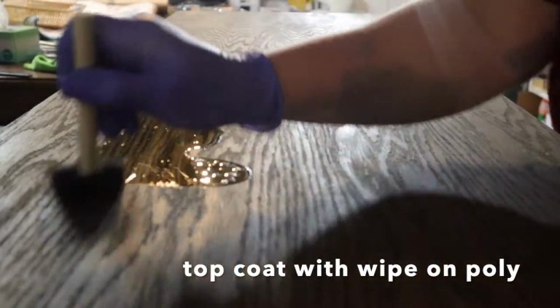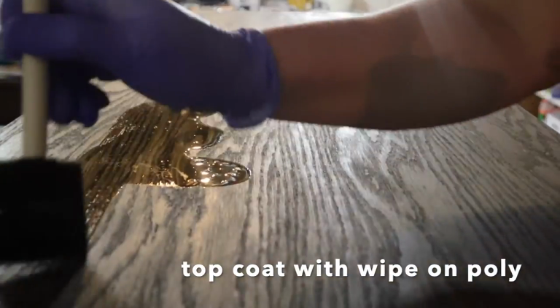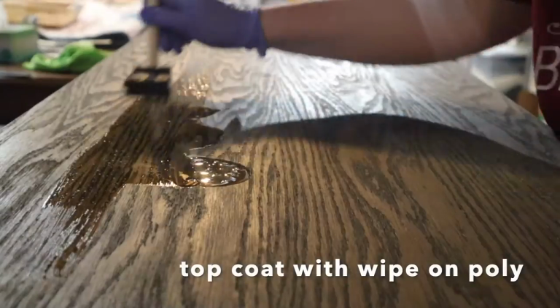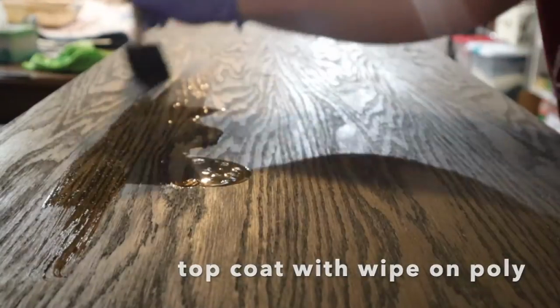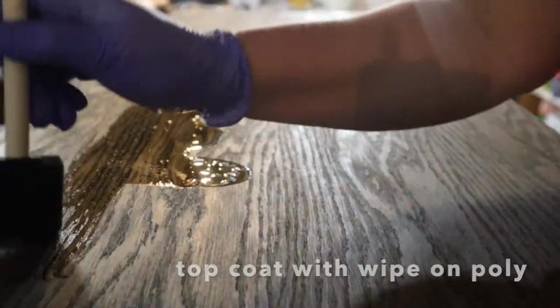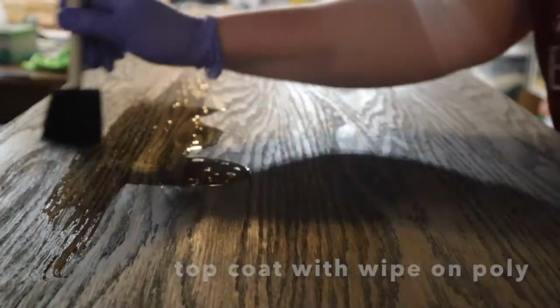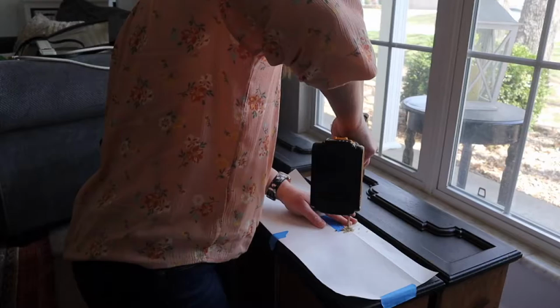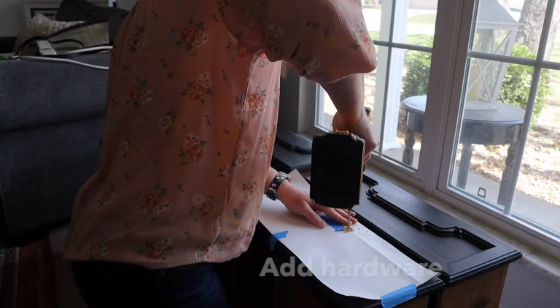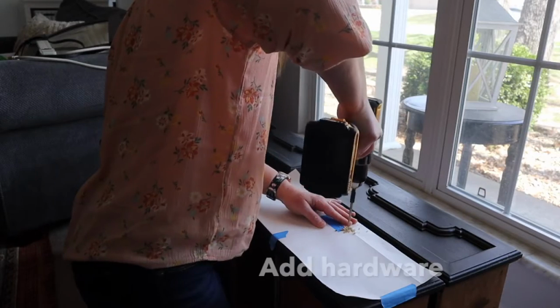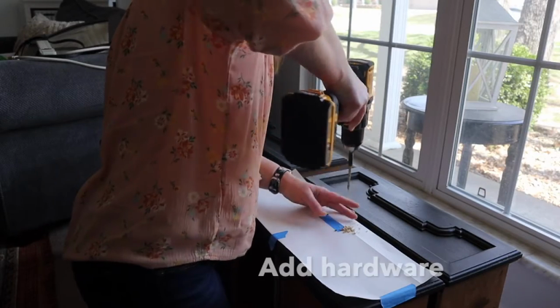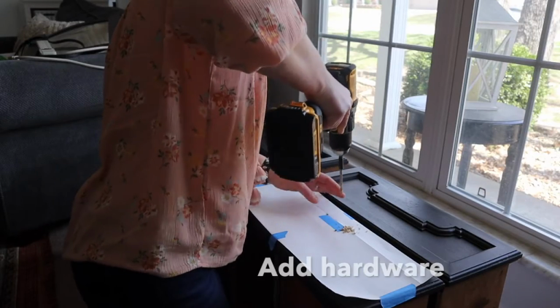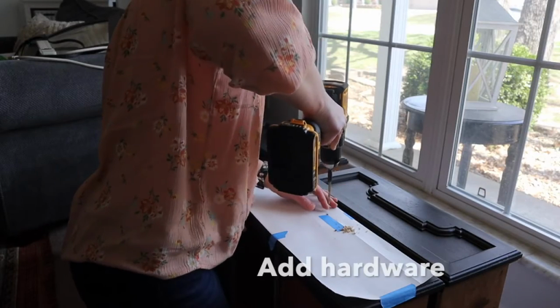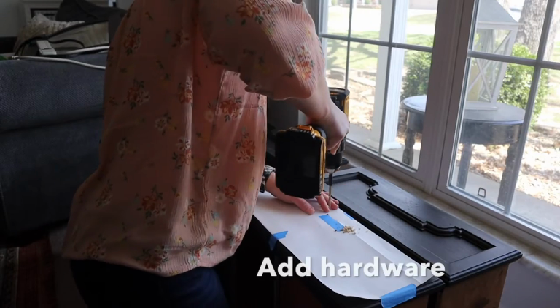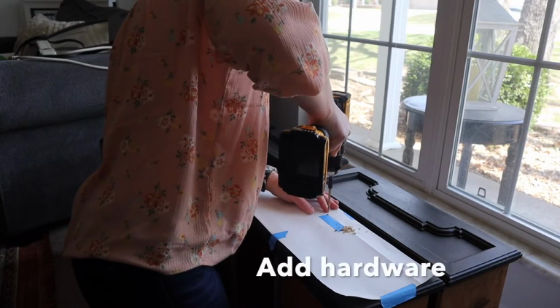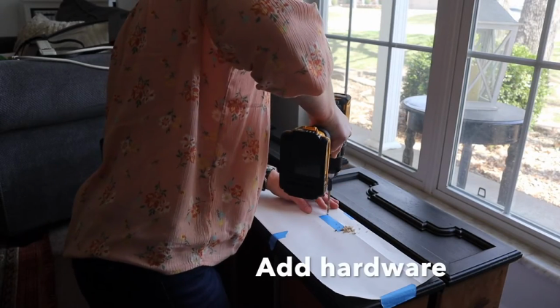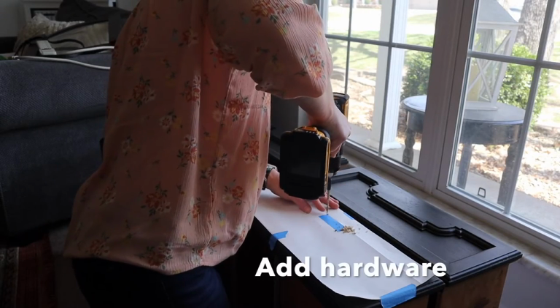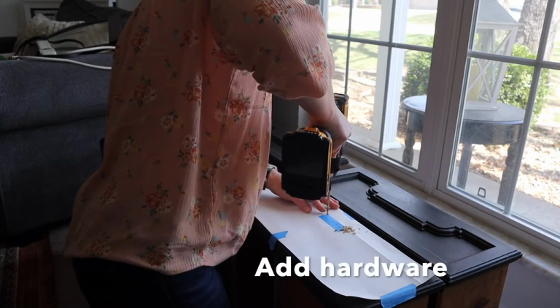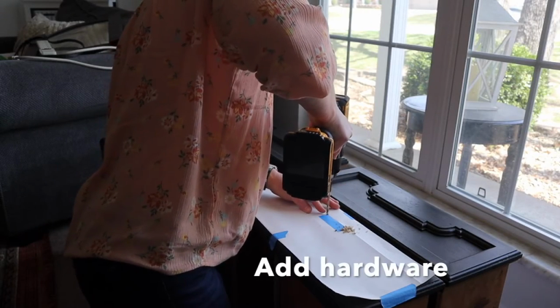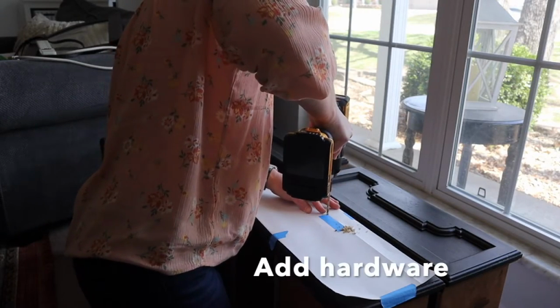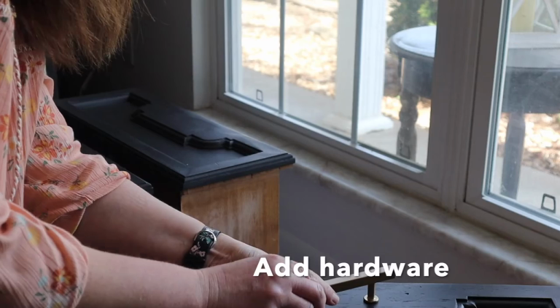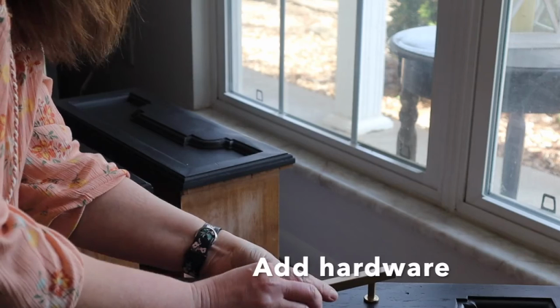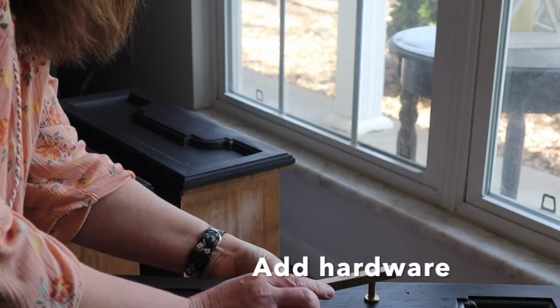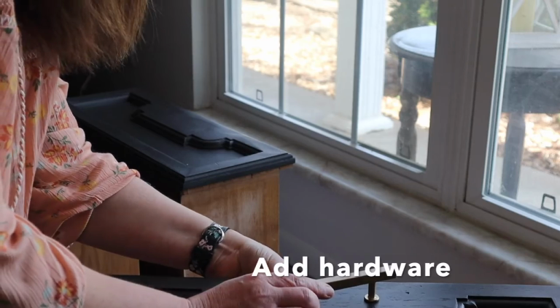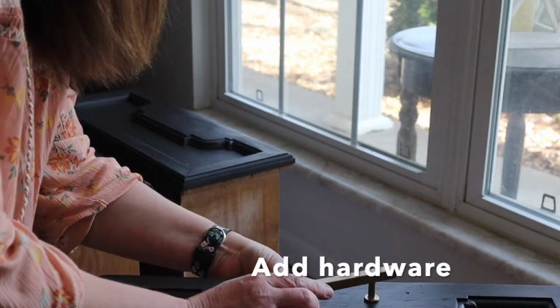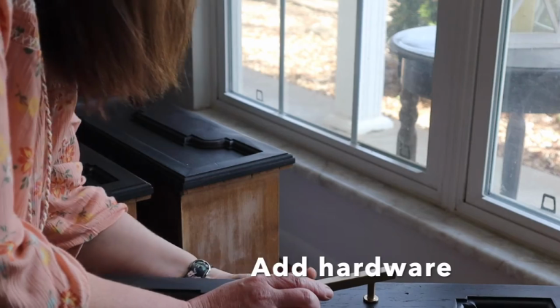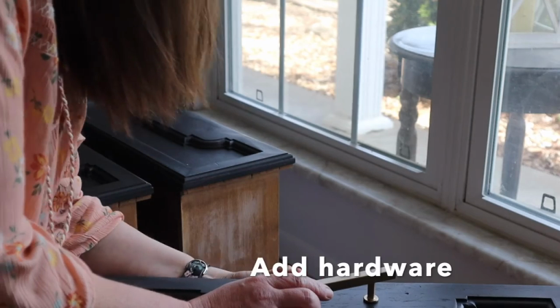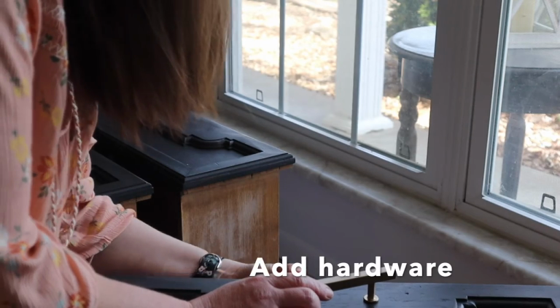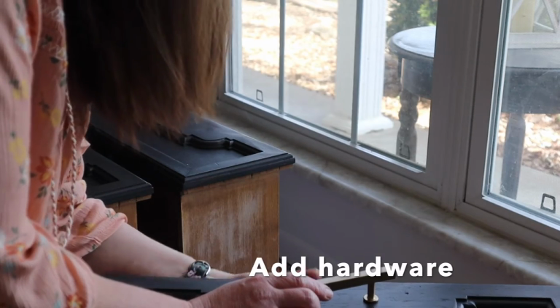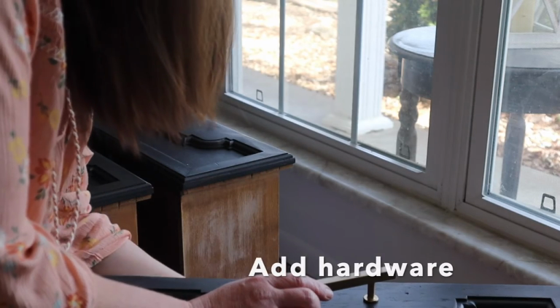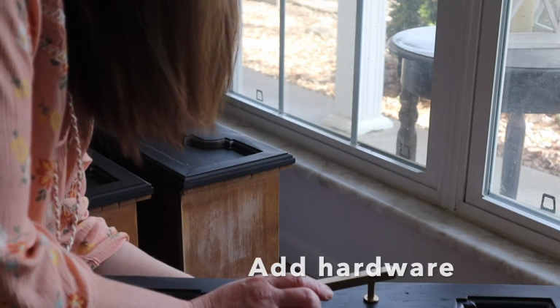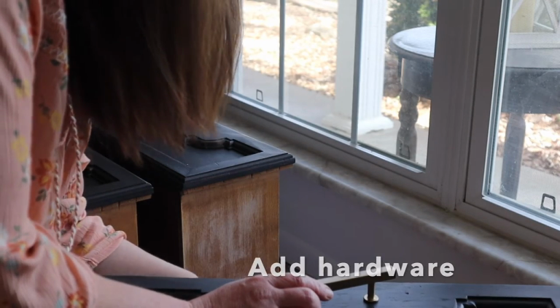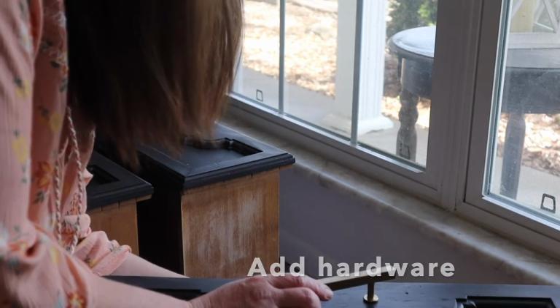I added some cute hardware from the hardware store. This is how I turned a dresser into a TV stand.